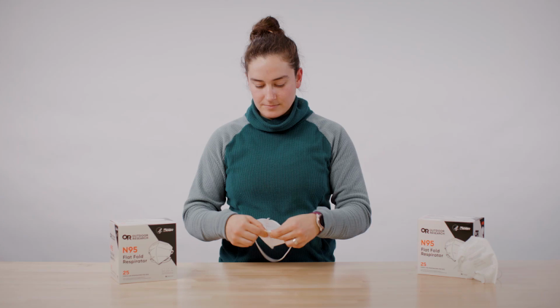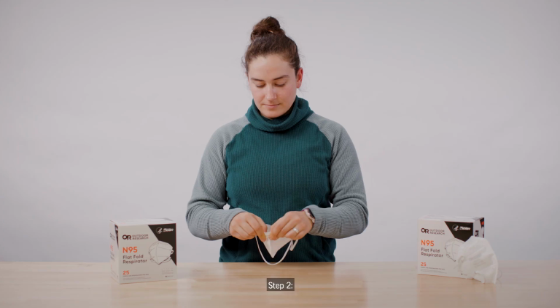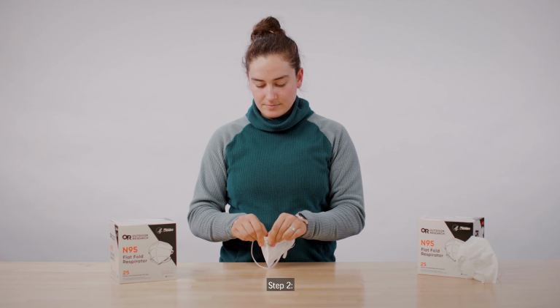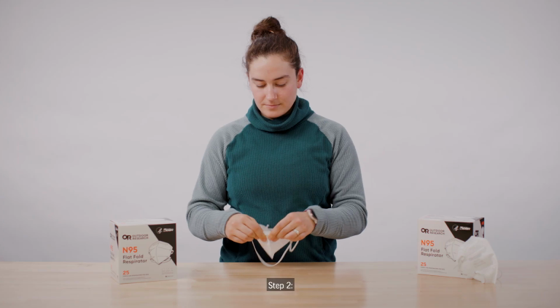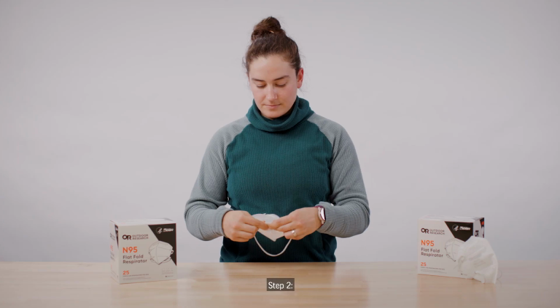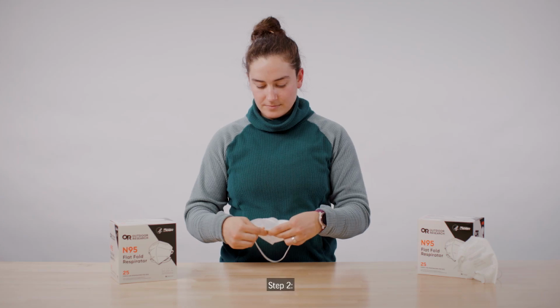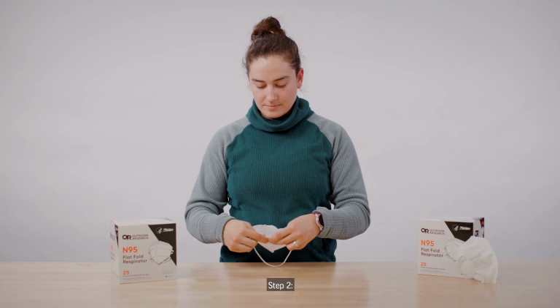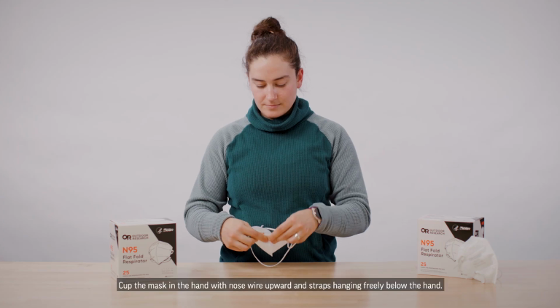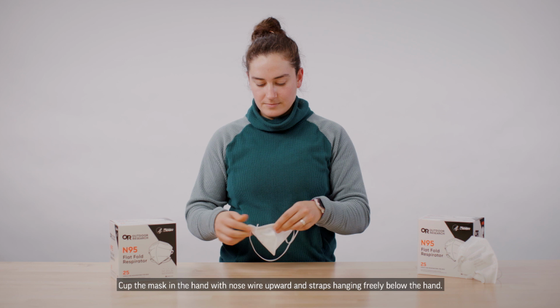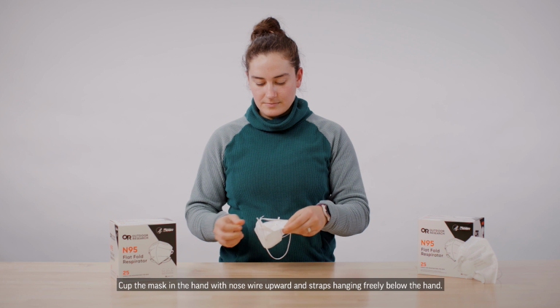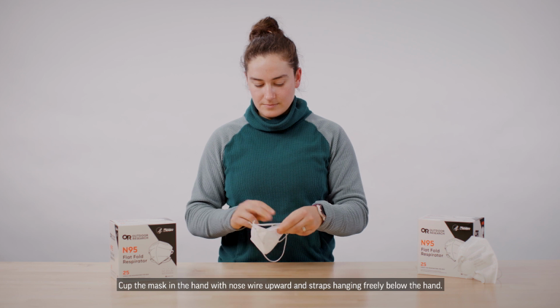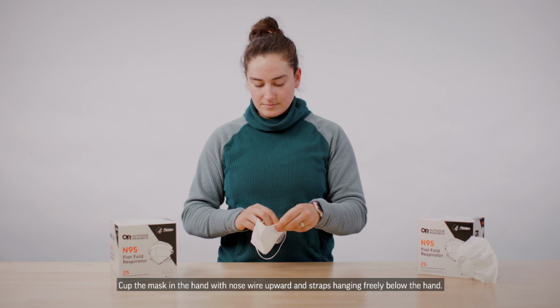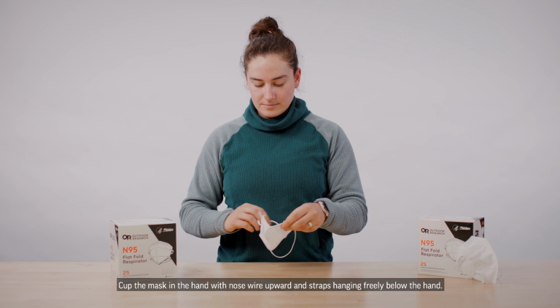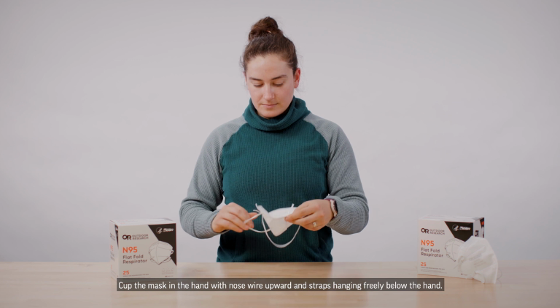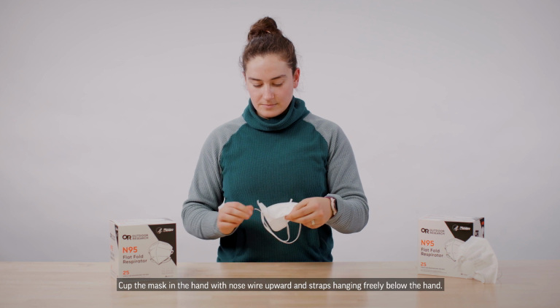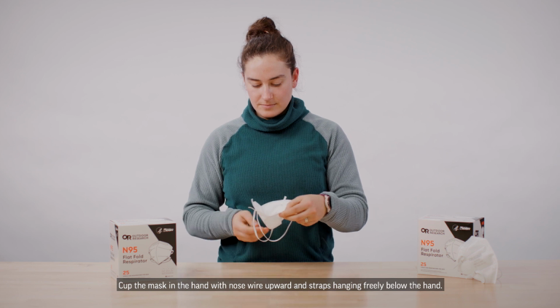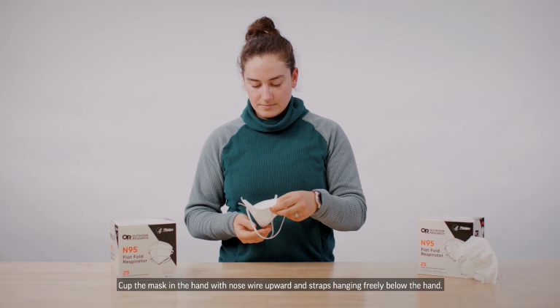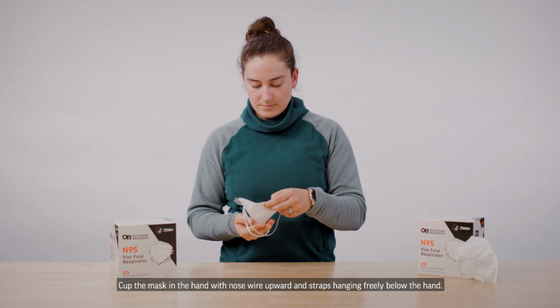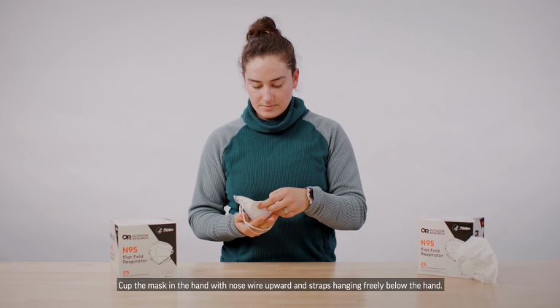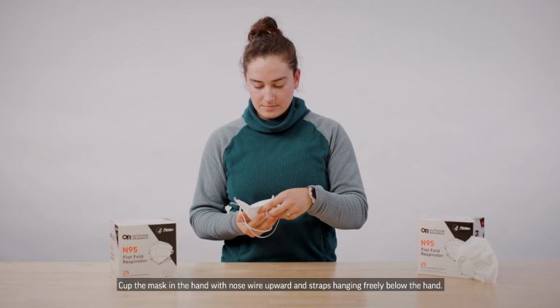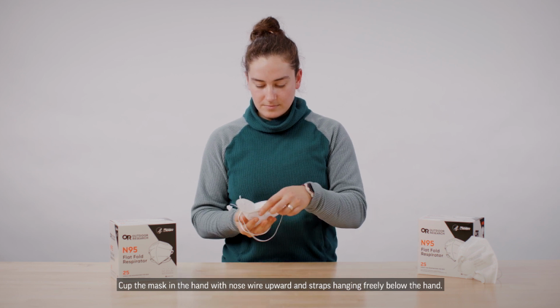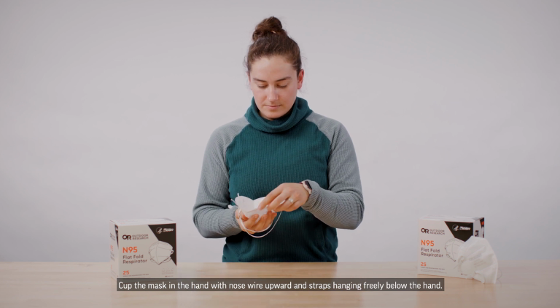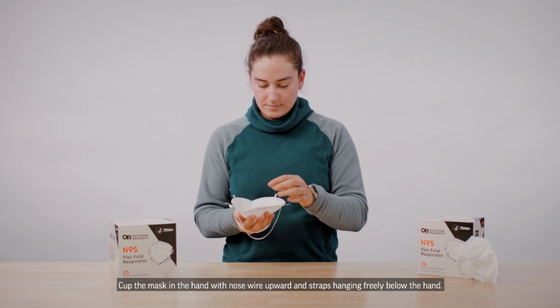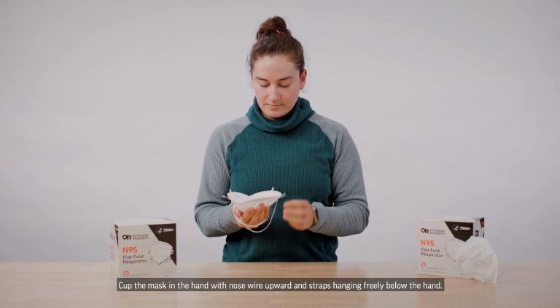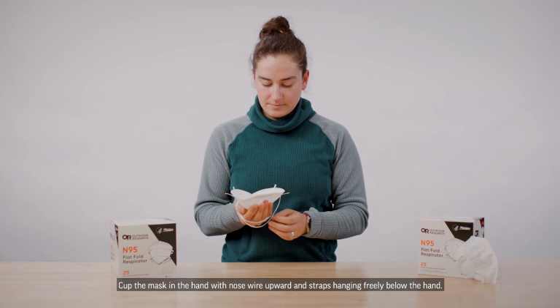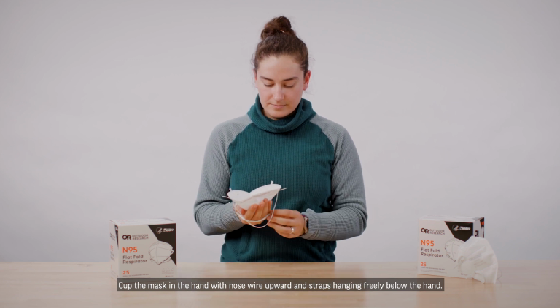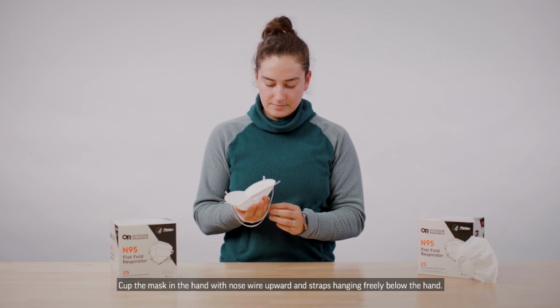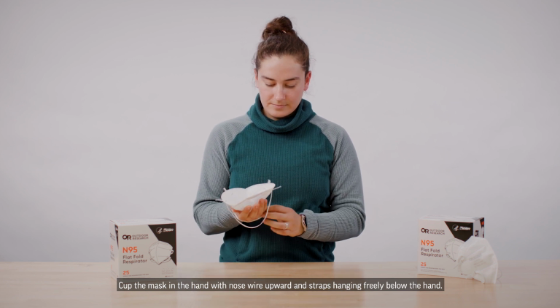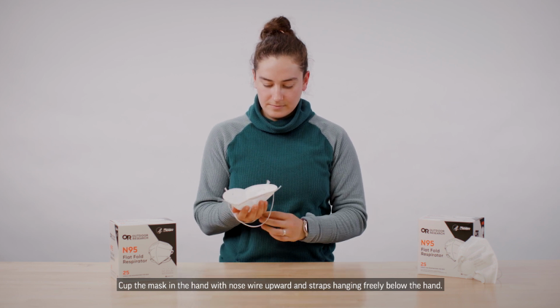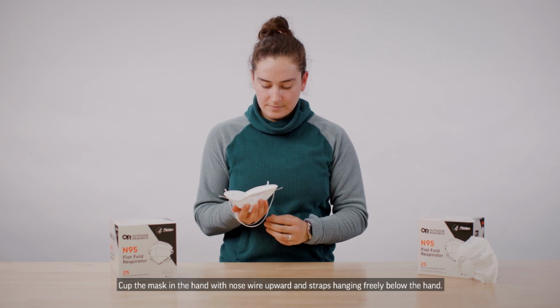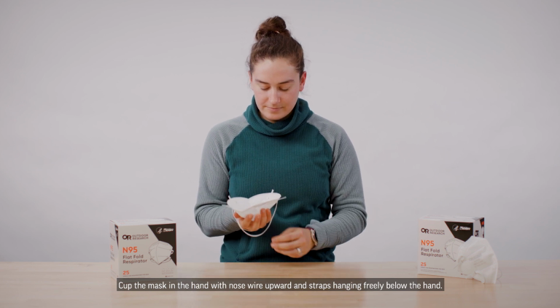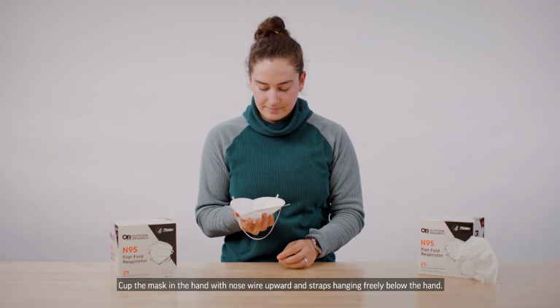Step 2. Cup the mask in the hand with nose wire upward and straps hanging freely below the hand.